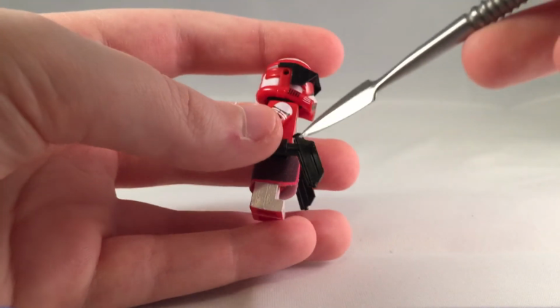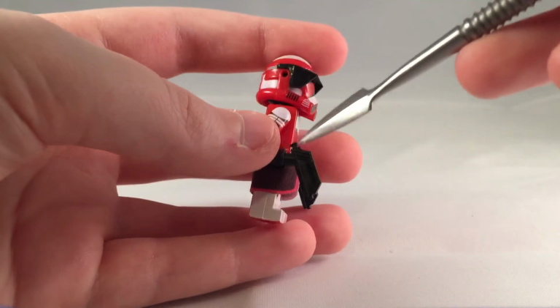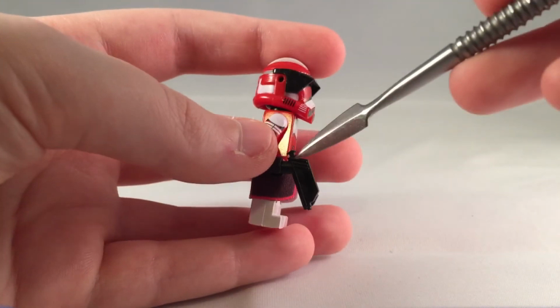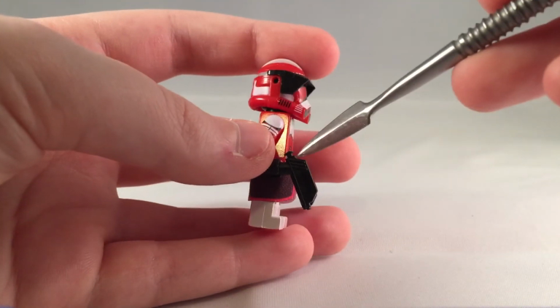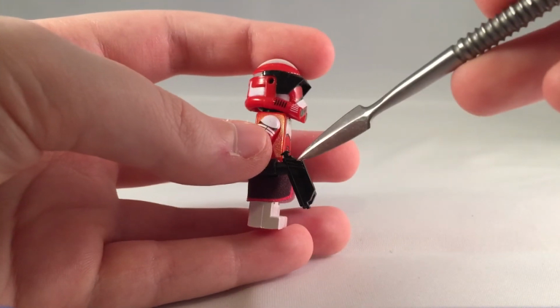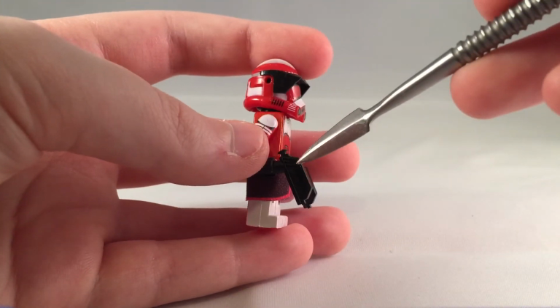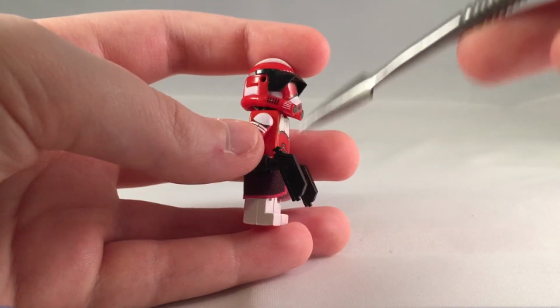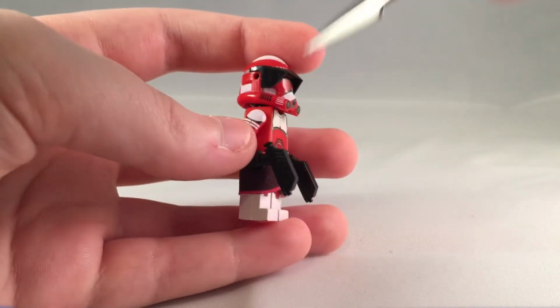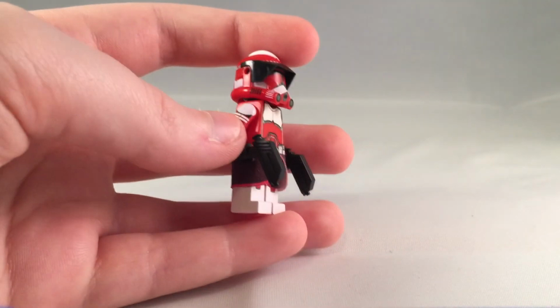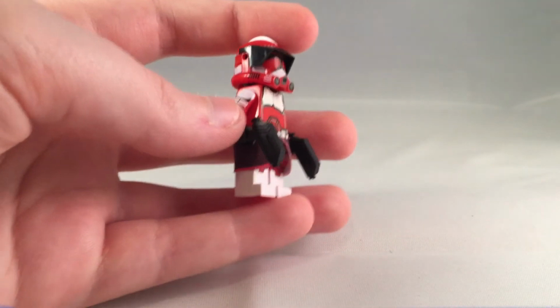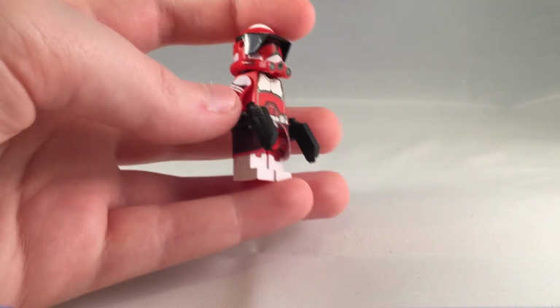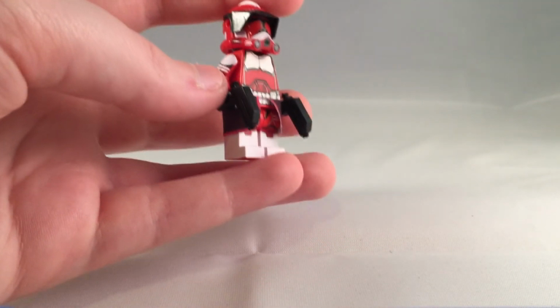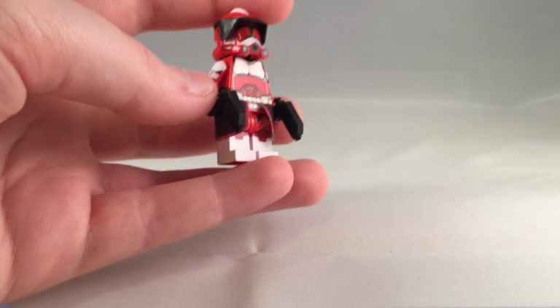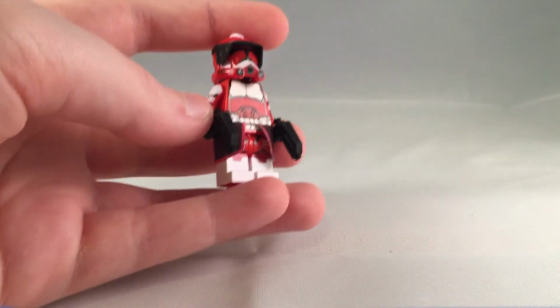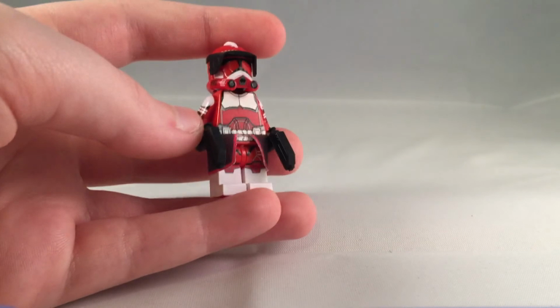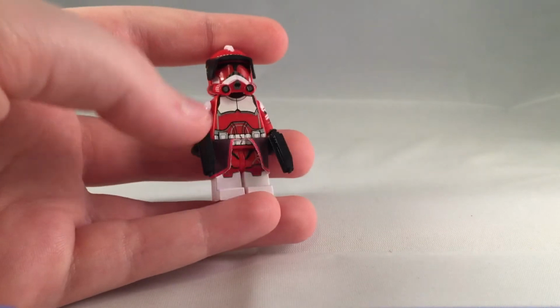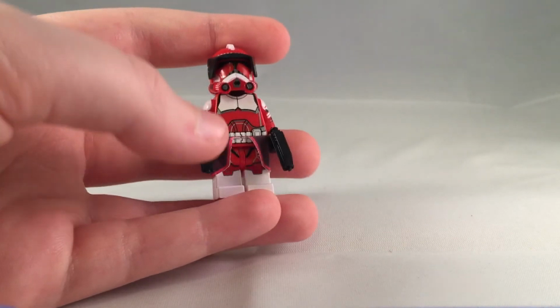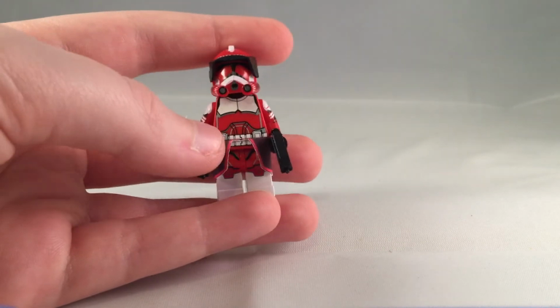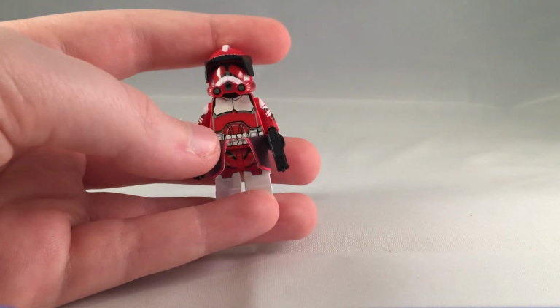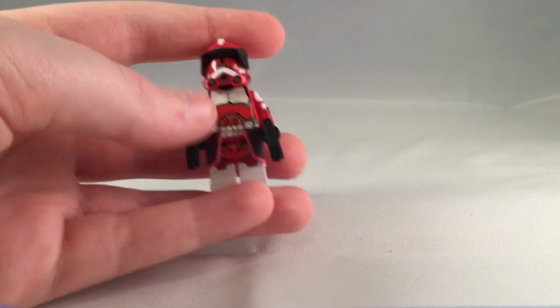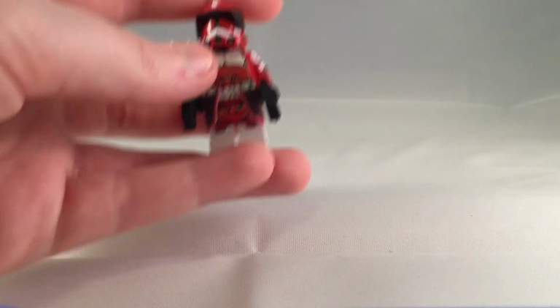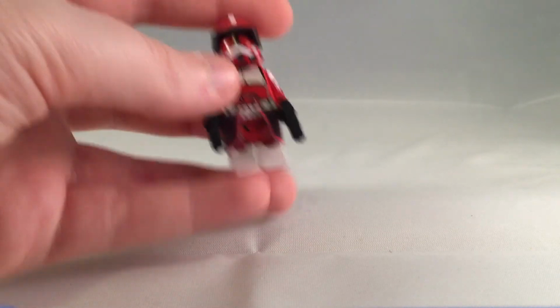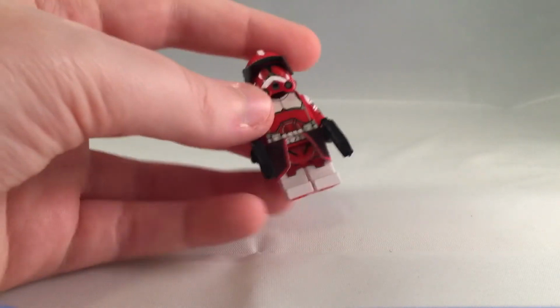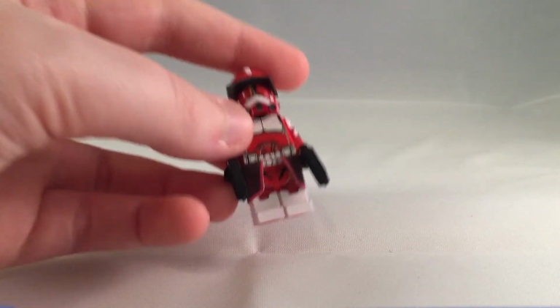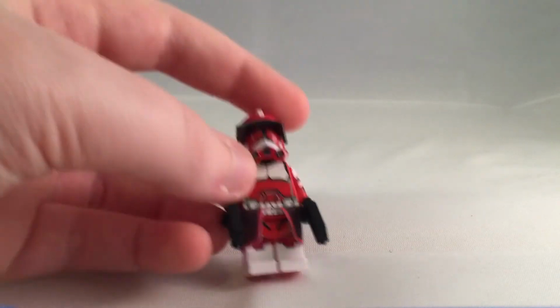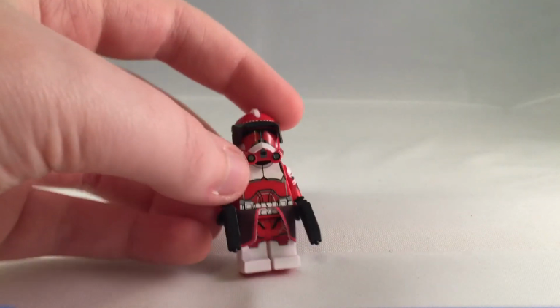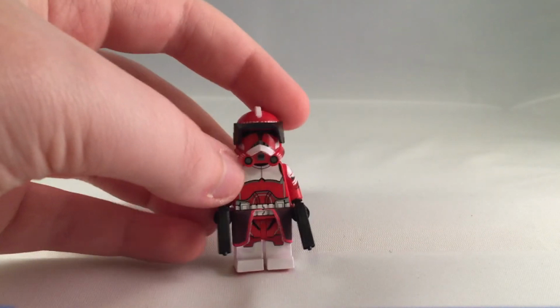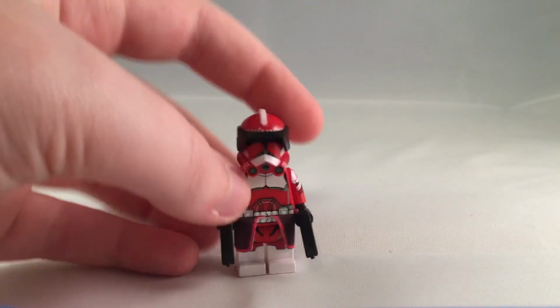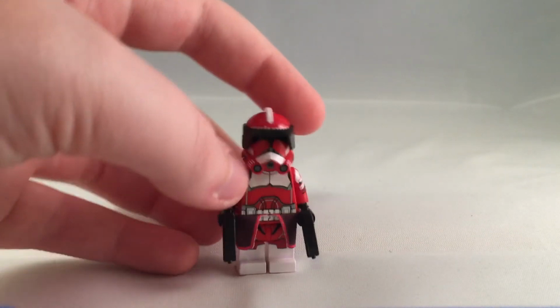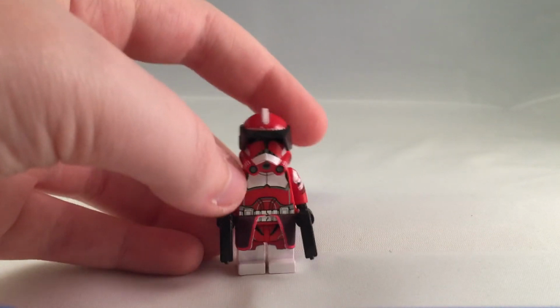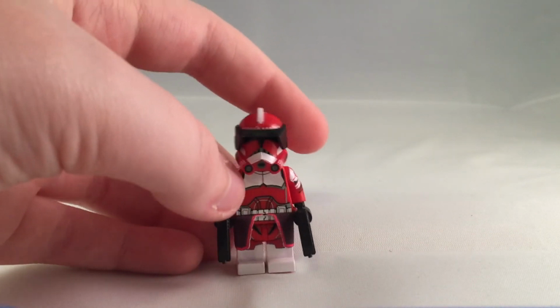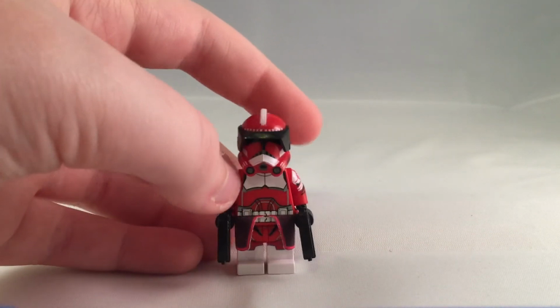He's got two pistols — just the normal standard pistols.